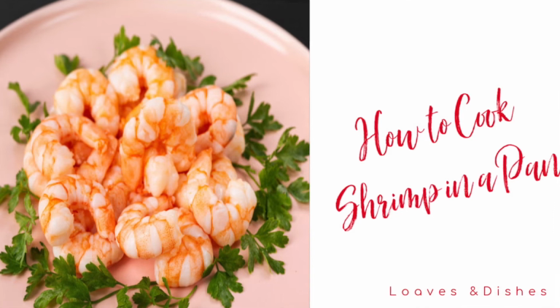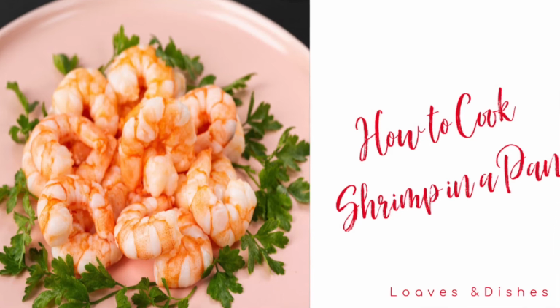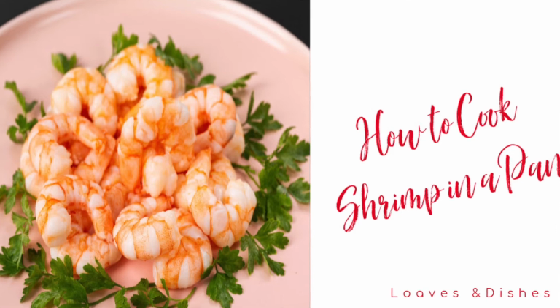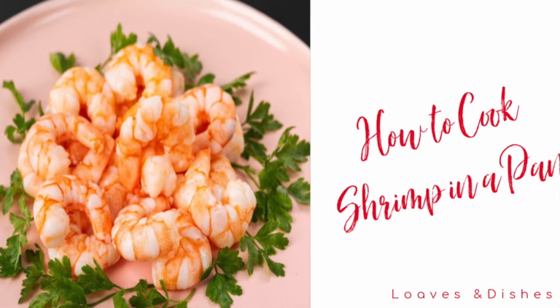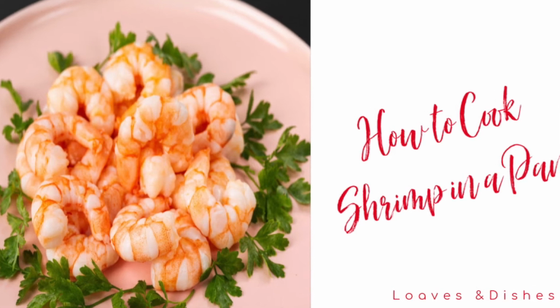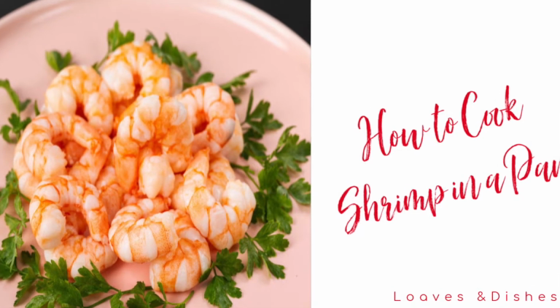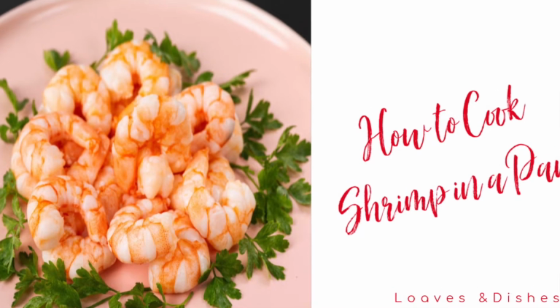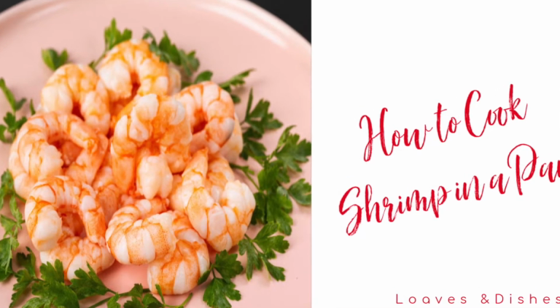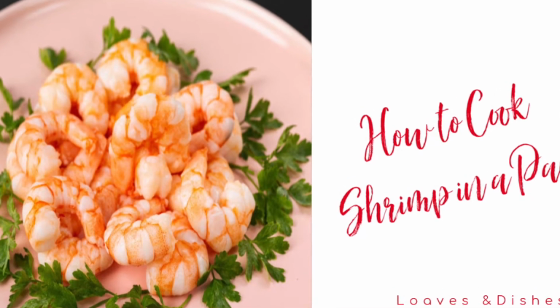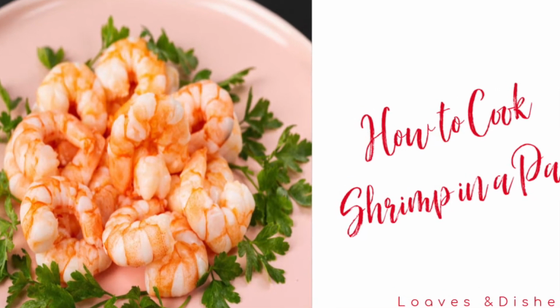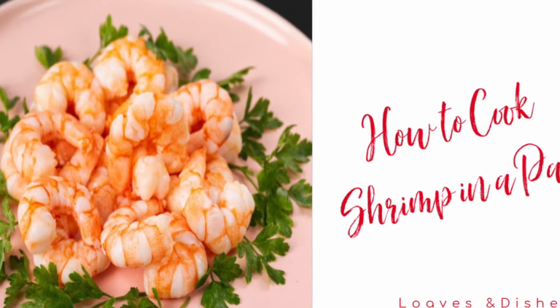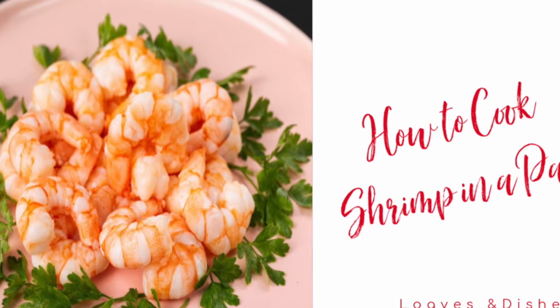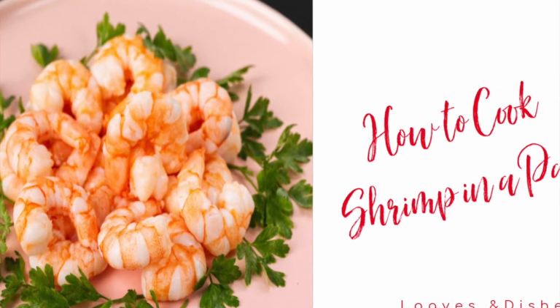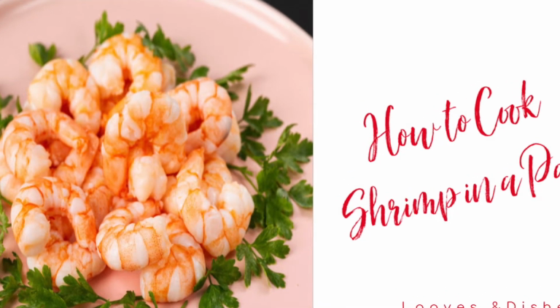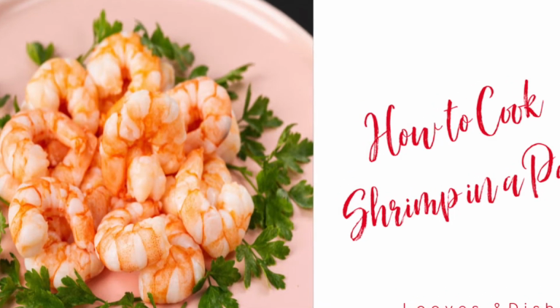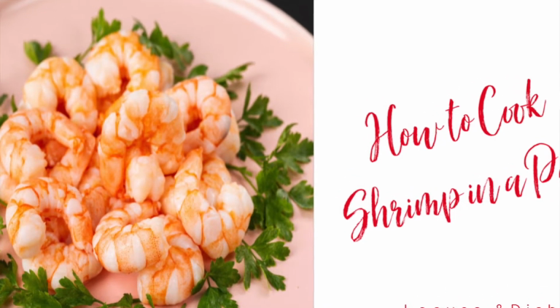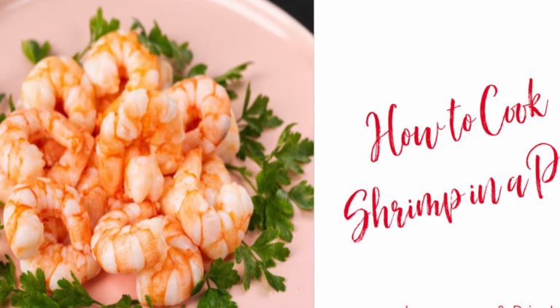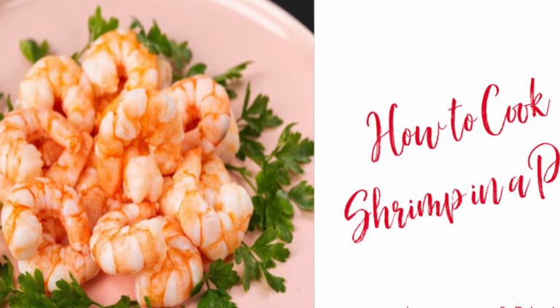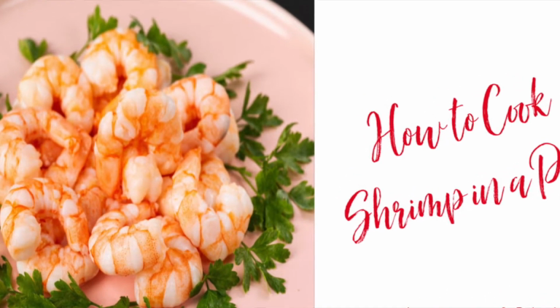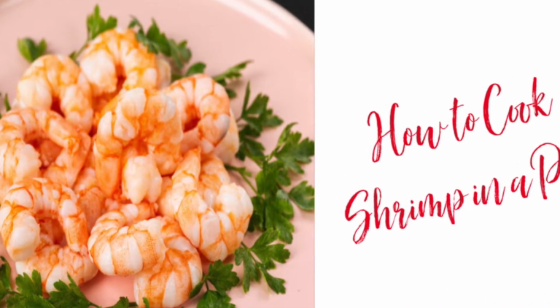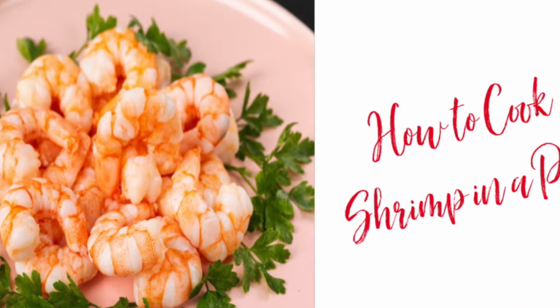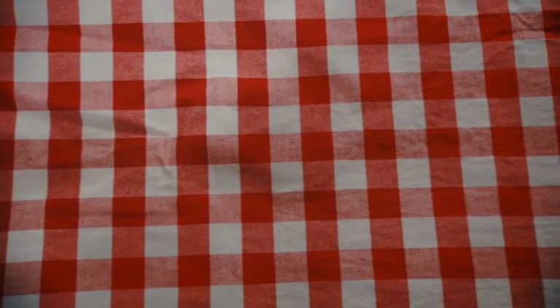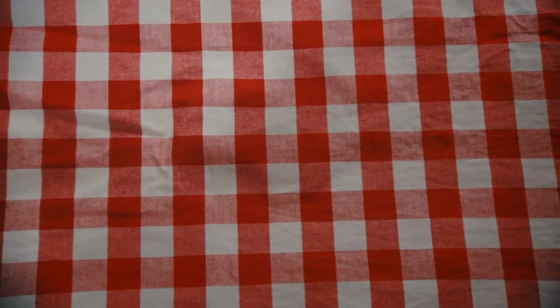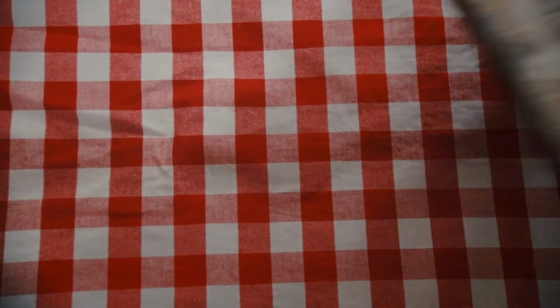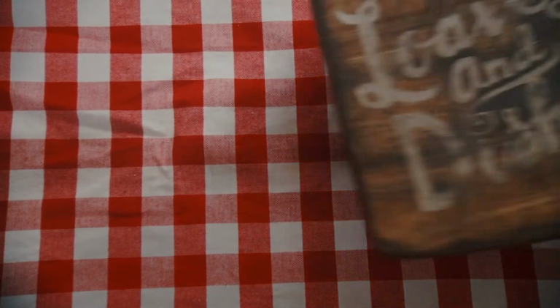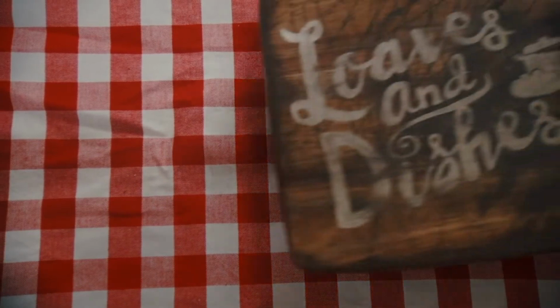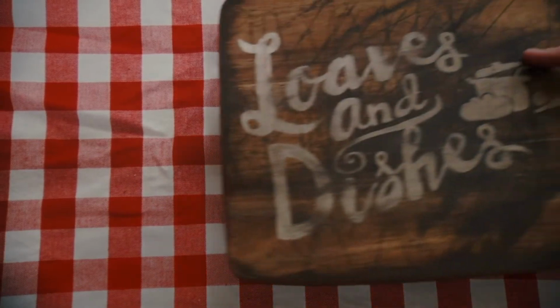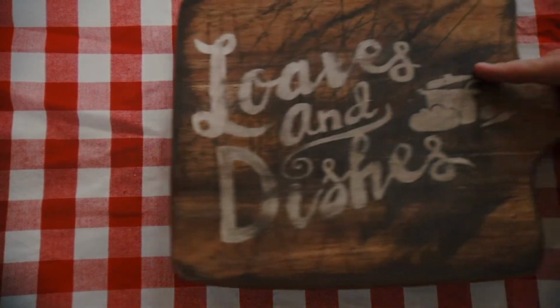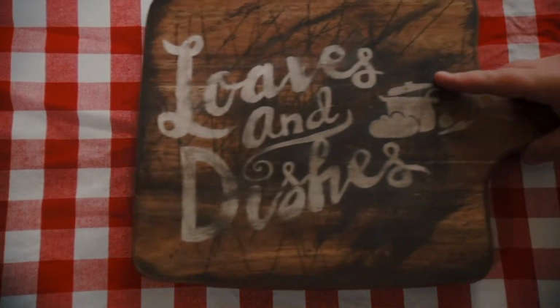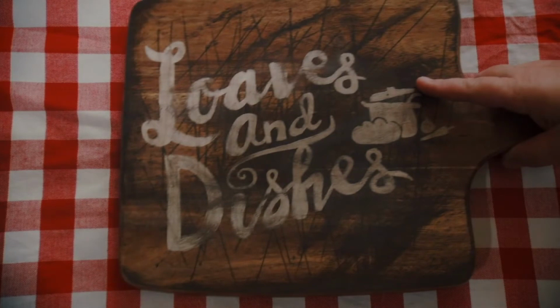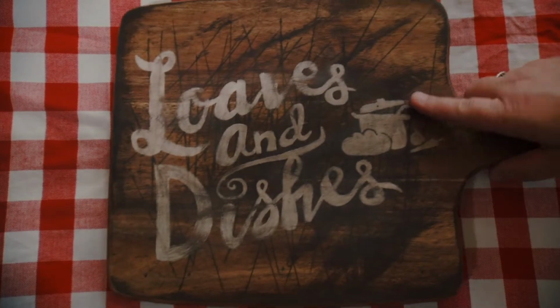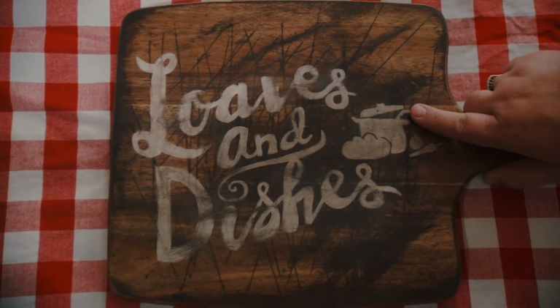Hey, it's Sarah with Loaves and Dishes and today I'm going to be showing you how to cook shrimp in a pan.